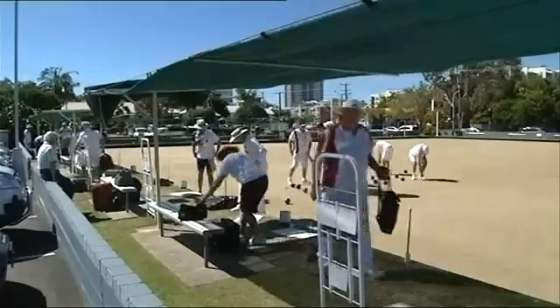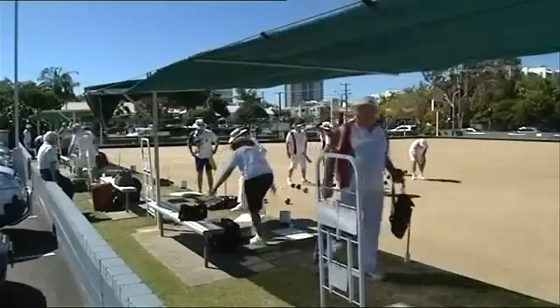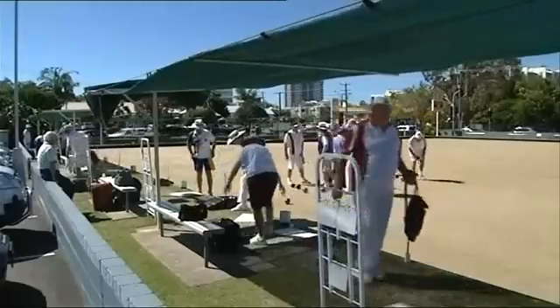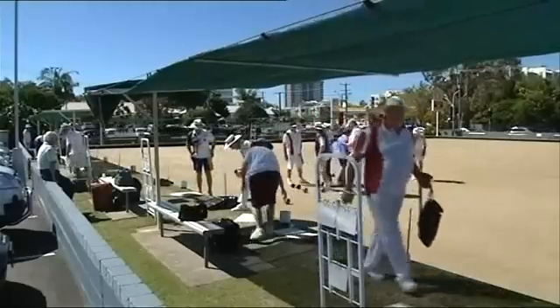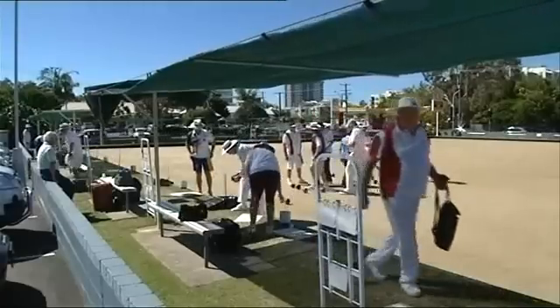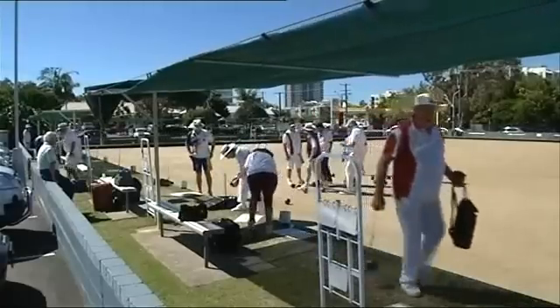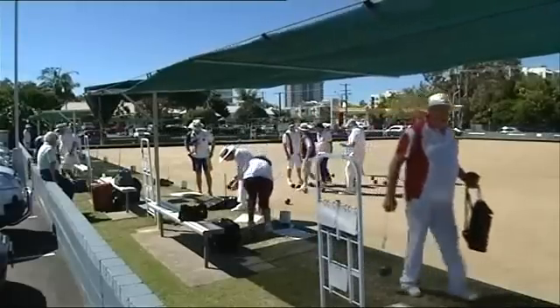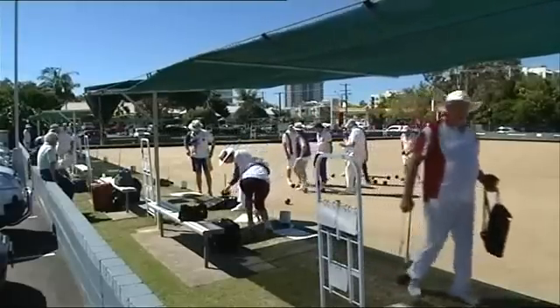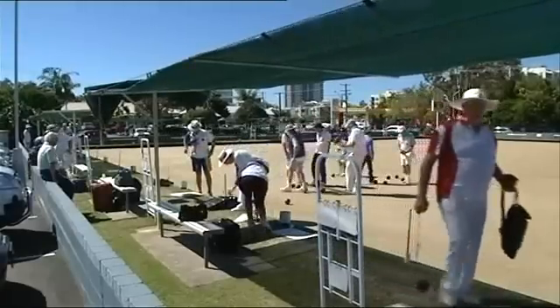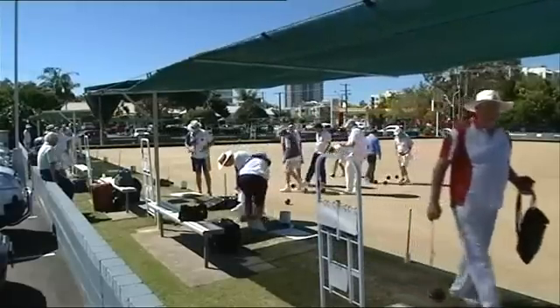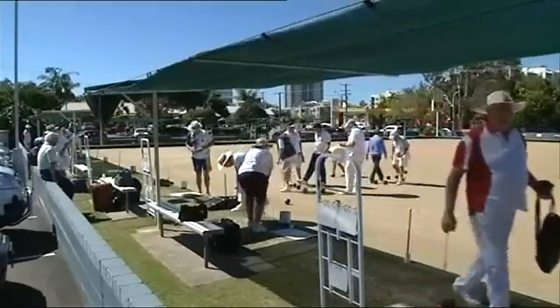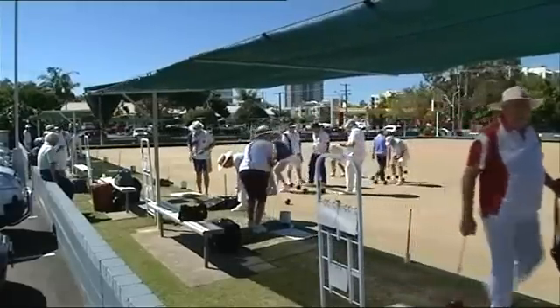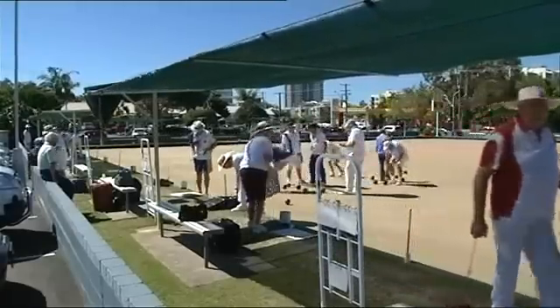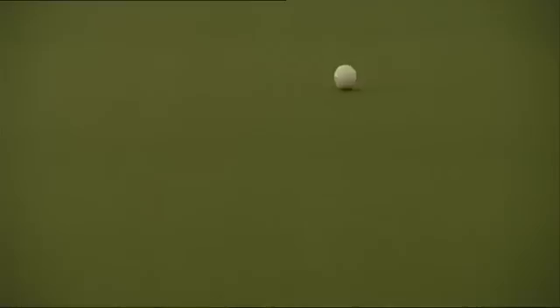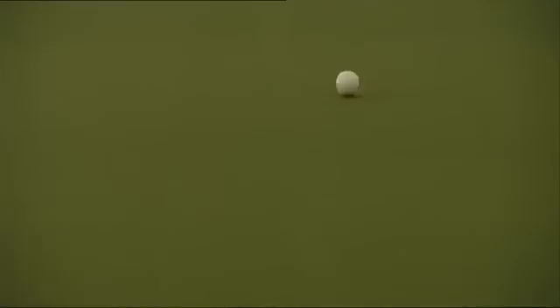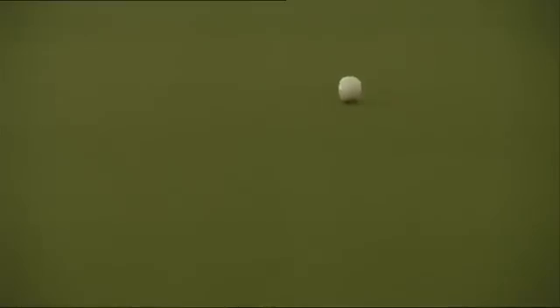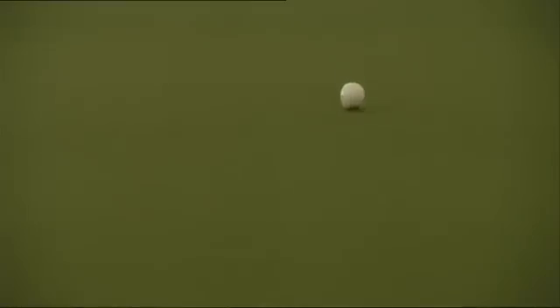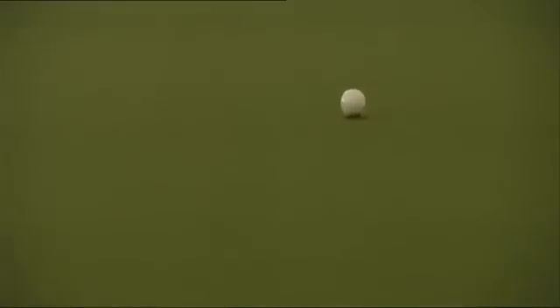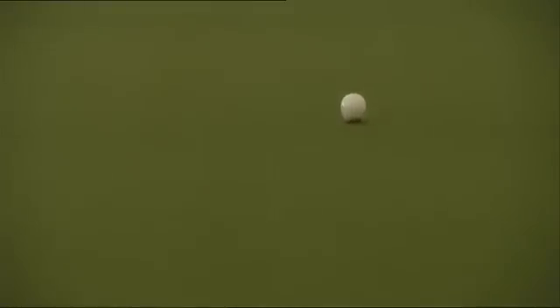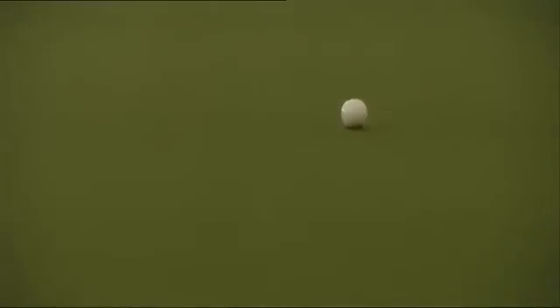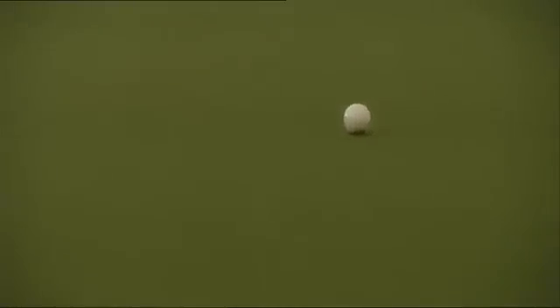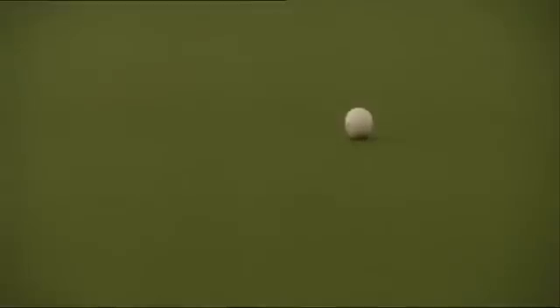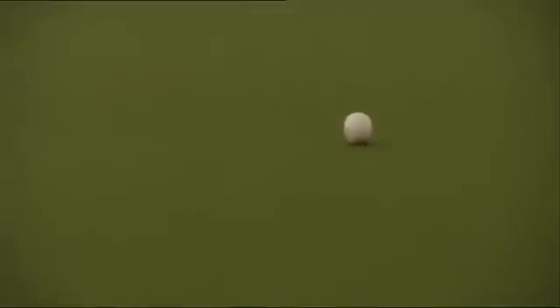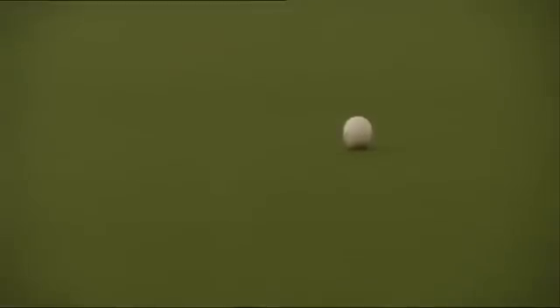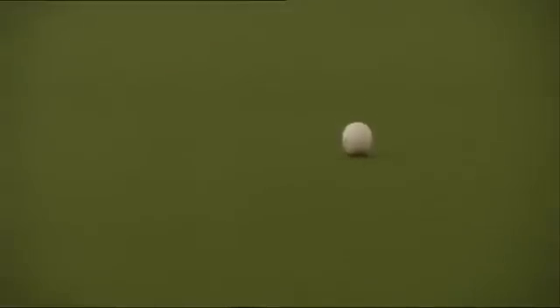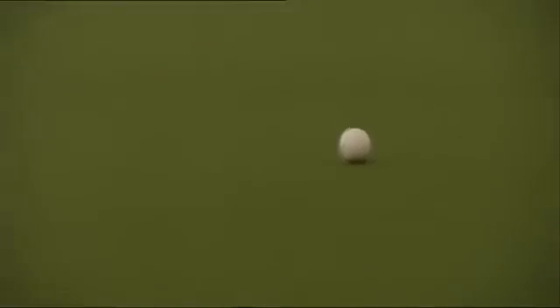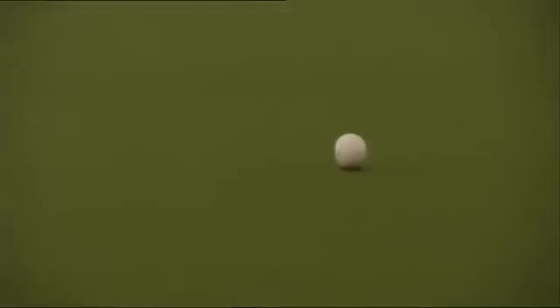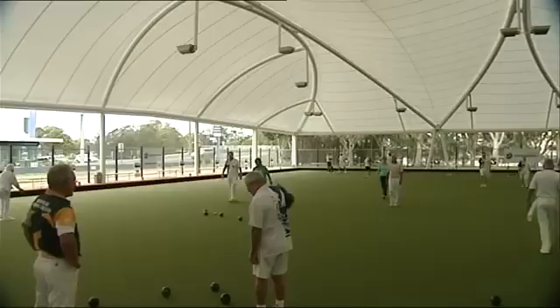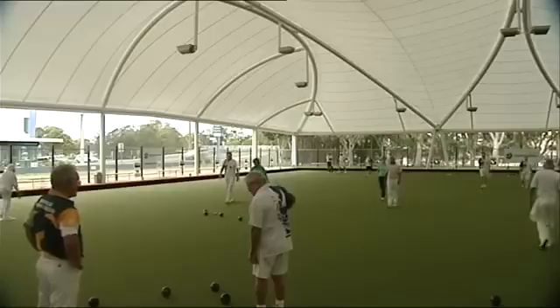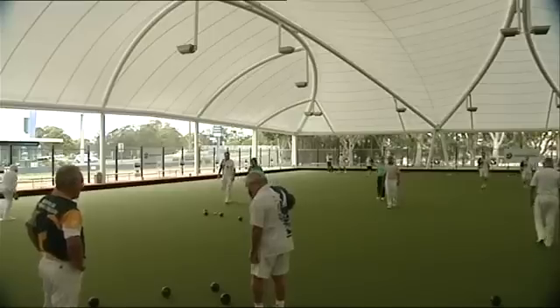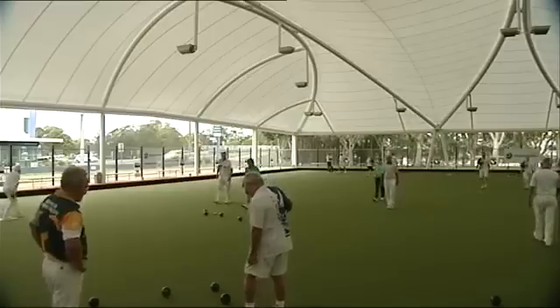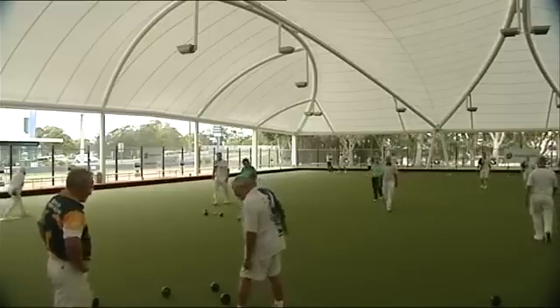Until now members played on real grass. The synthetic cover is much quicker and takes some adjusting to.